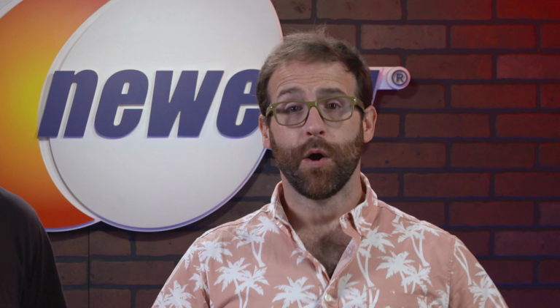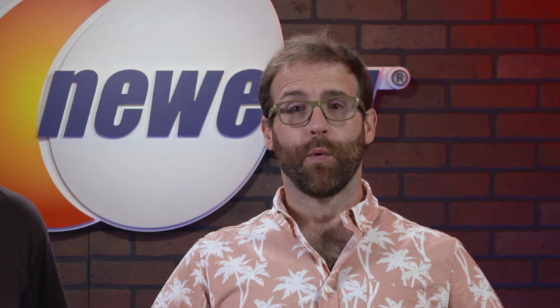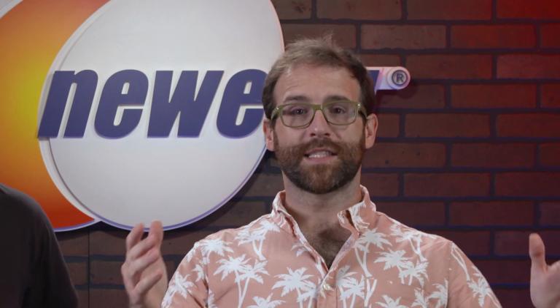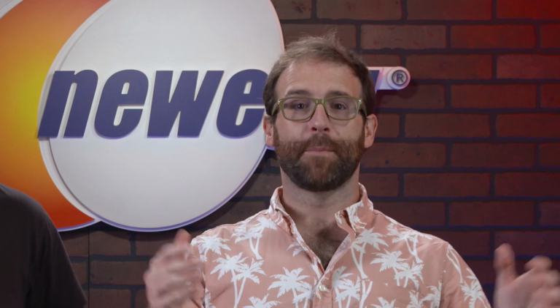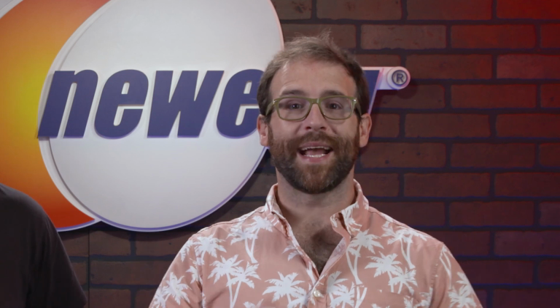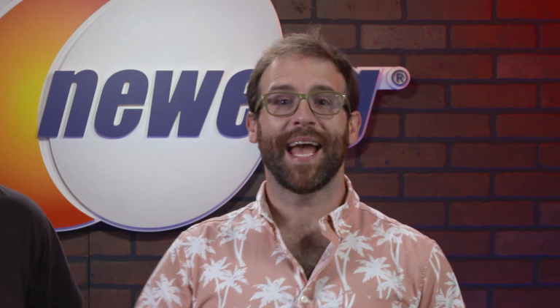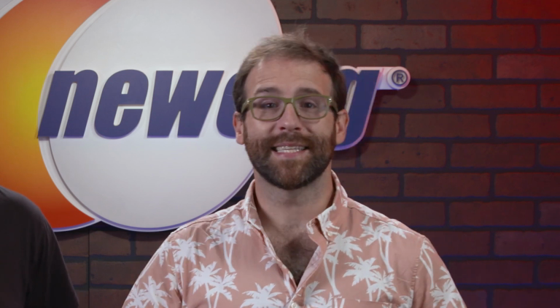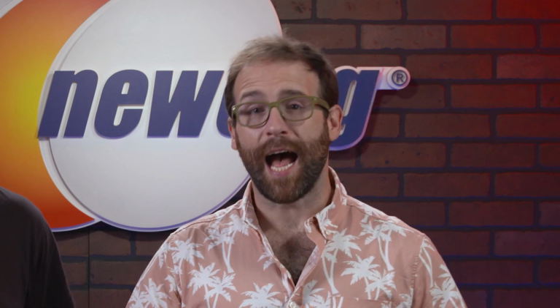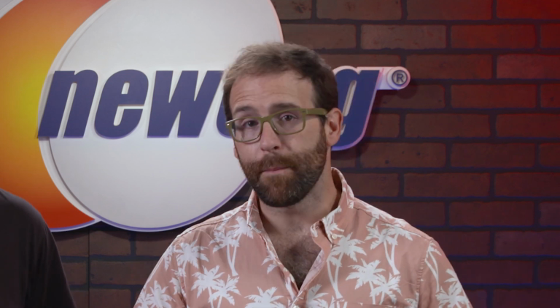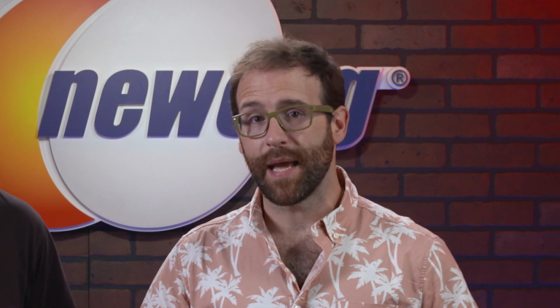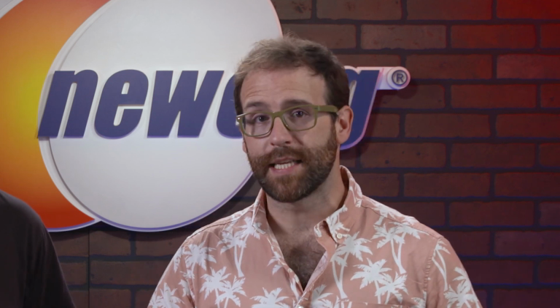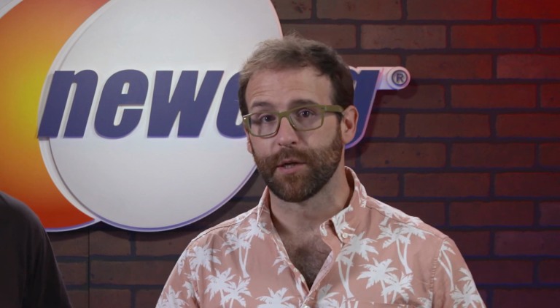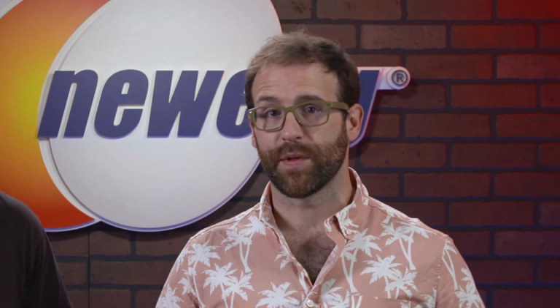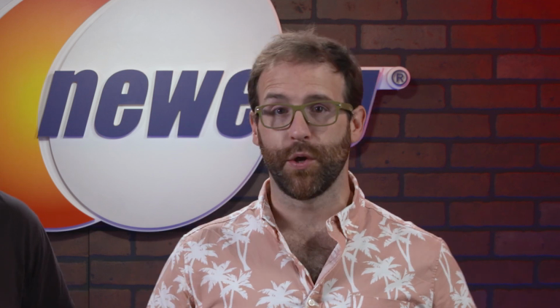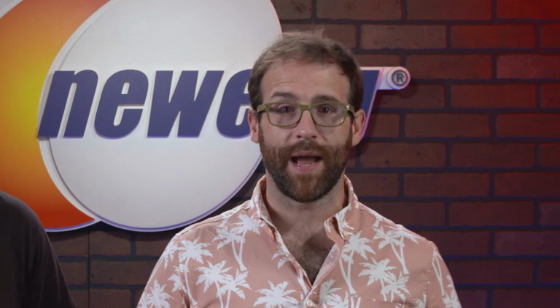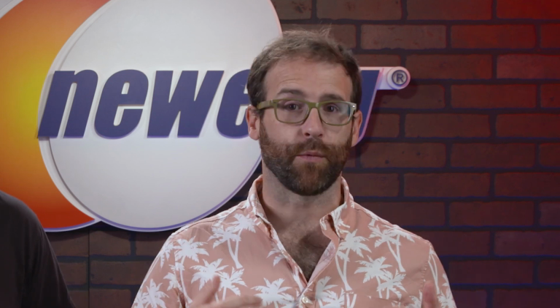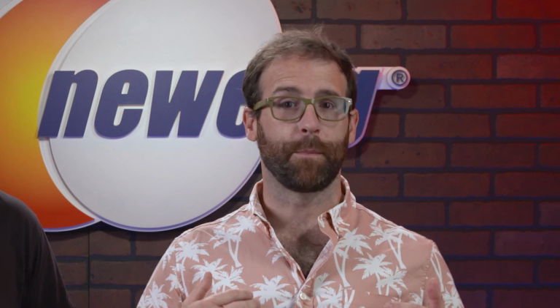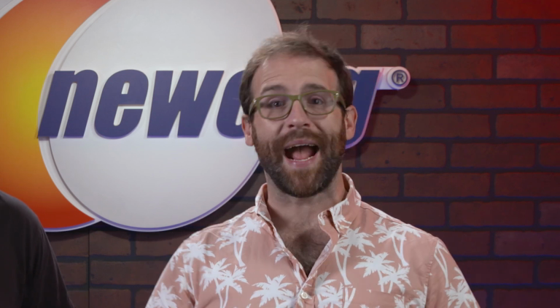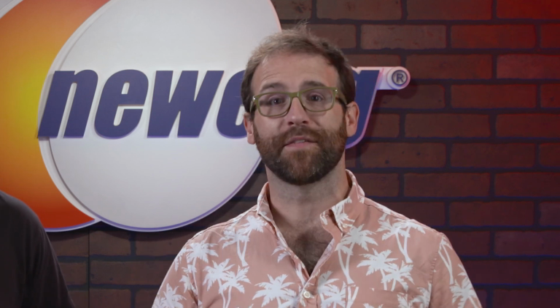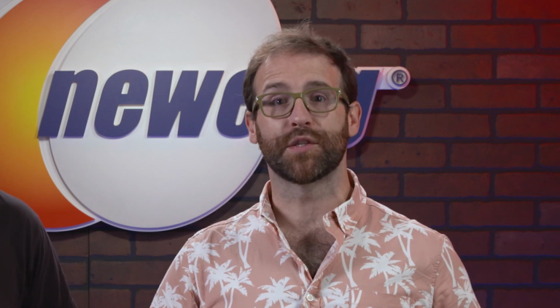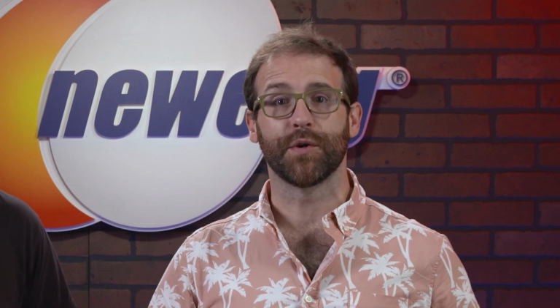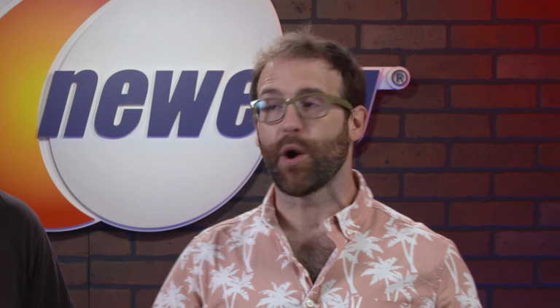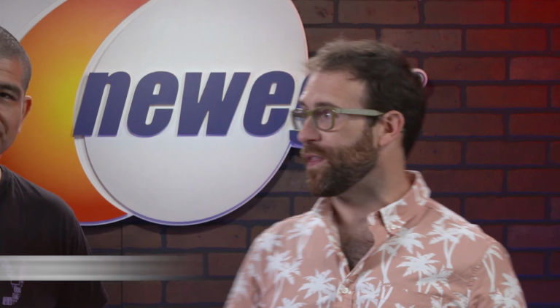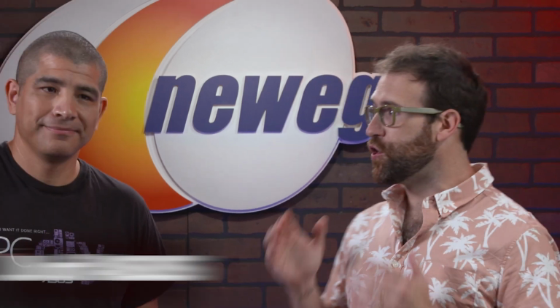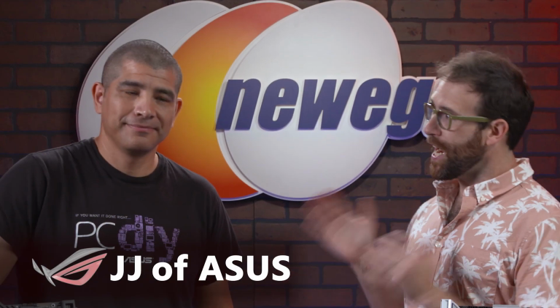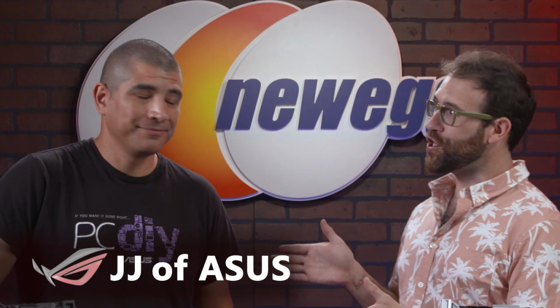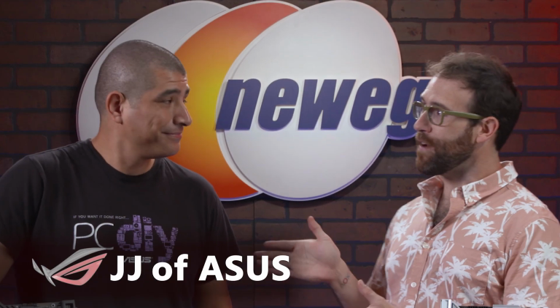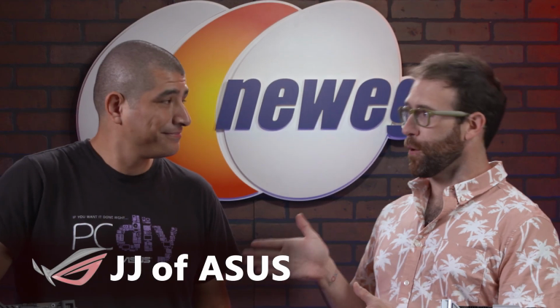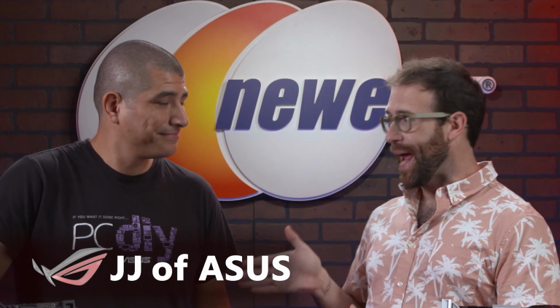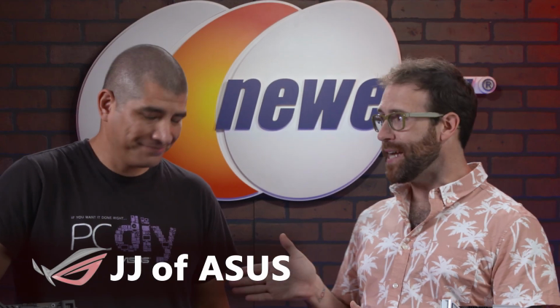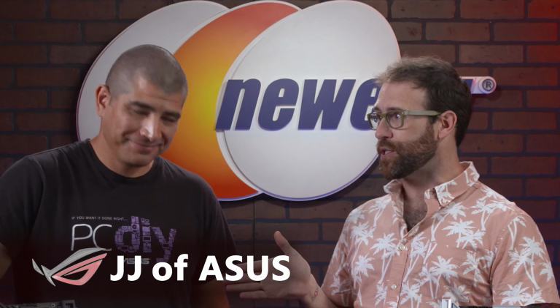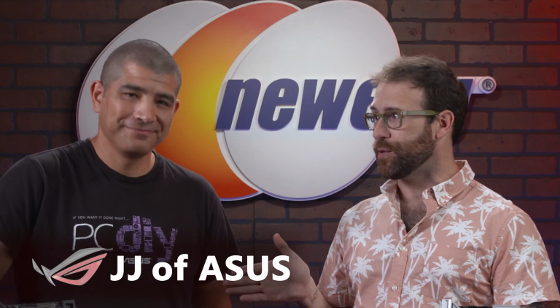What's up eggheads? I'm Ben Tibbles with Newegg. We're back in the studio with JJ from ASUS.